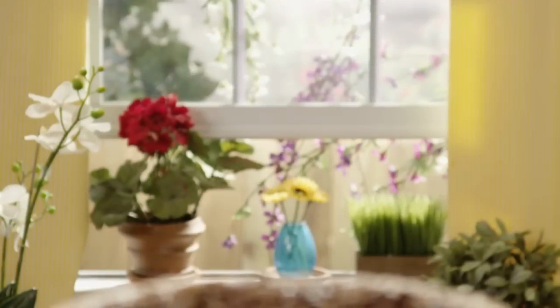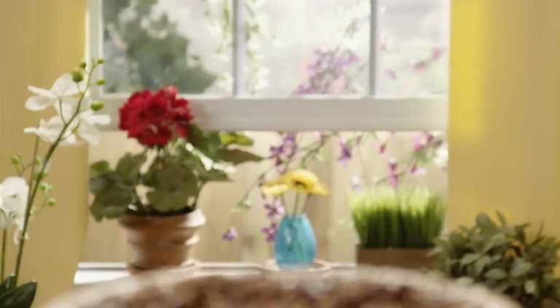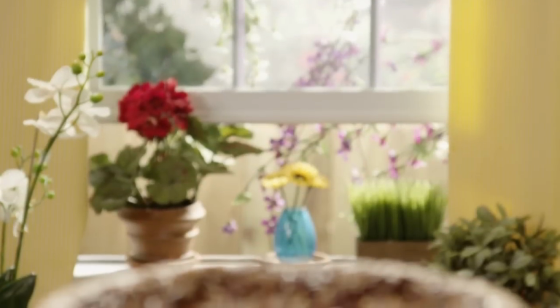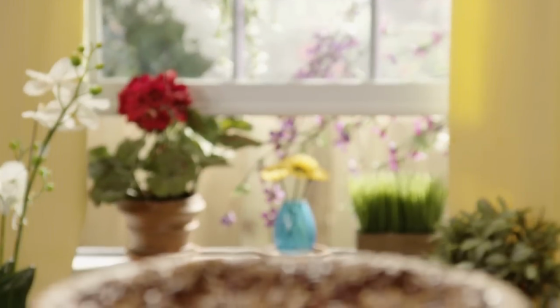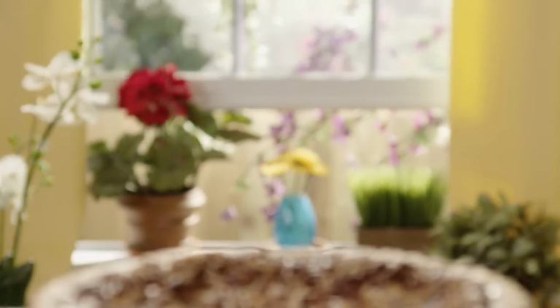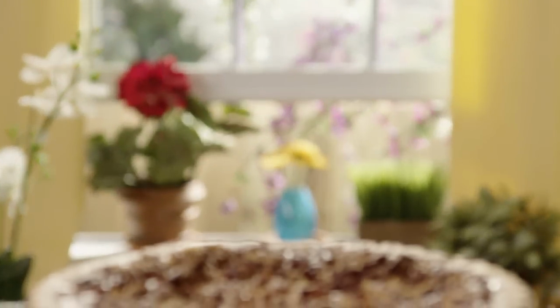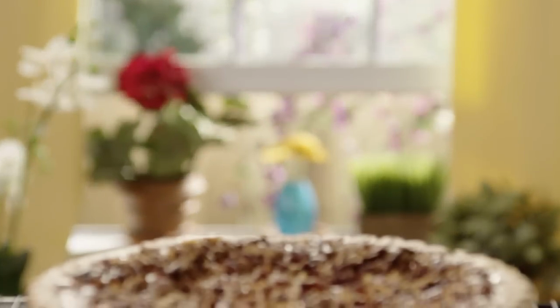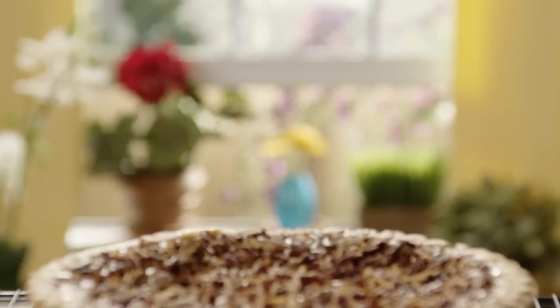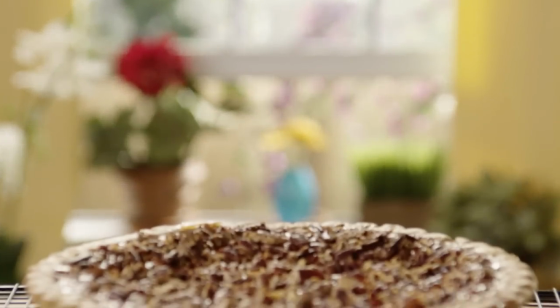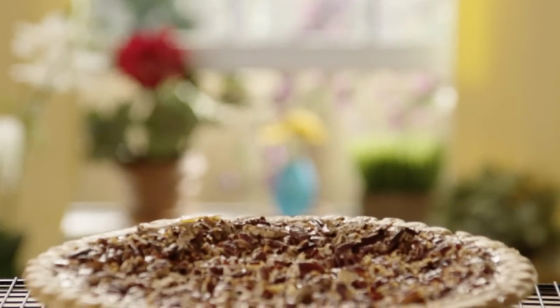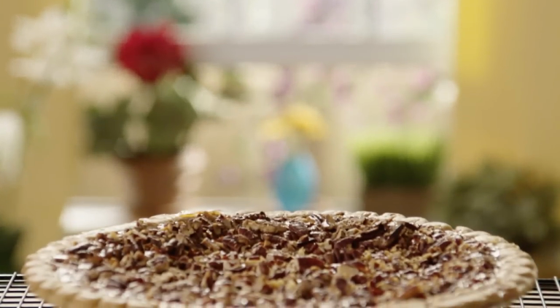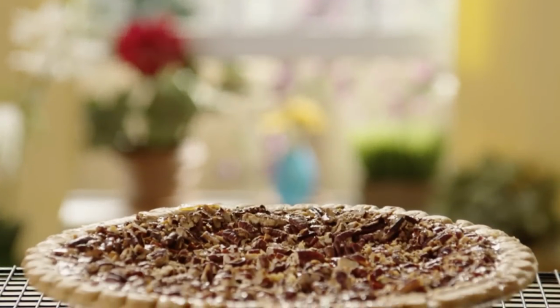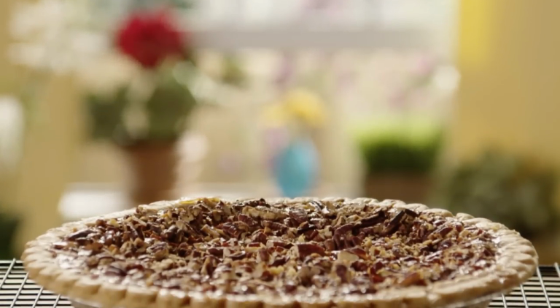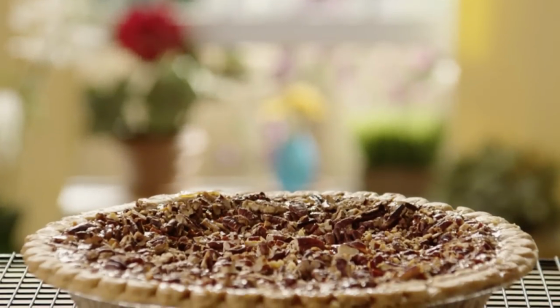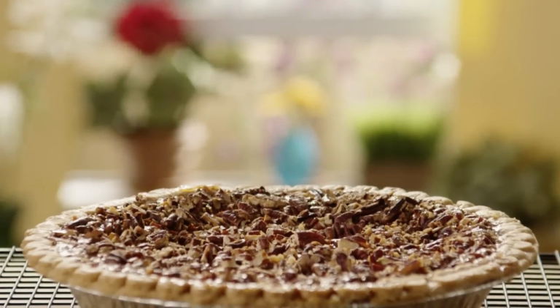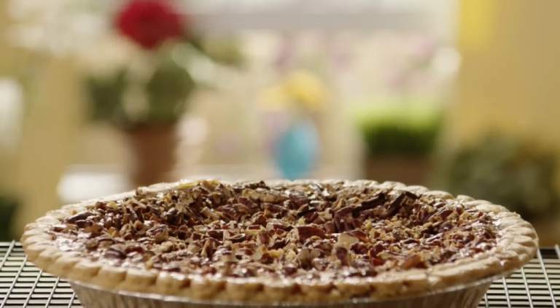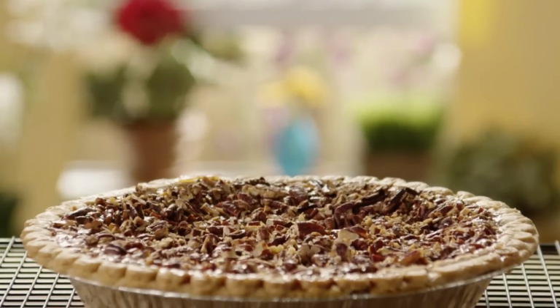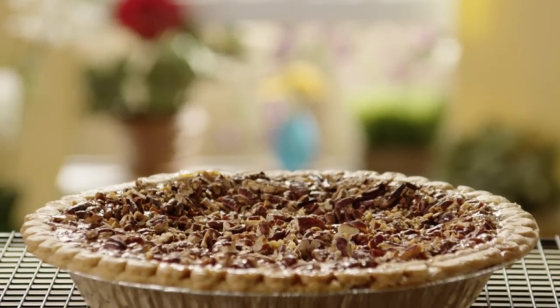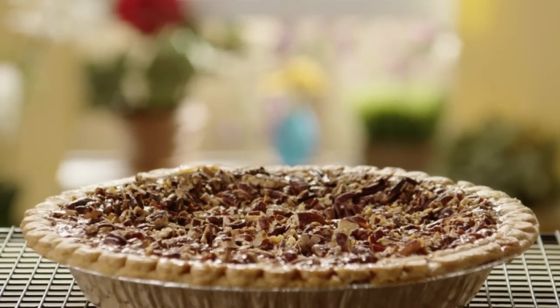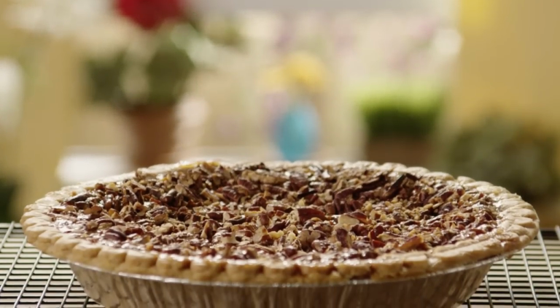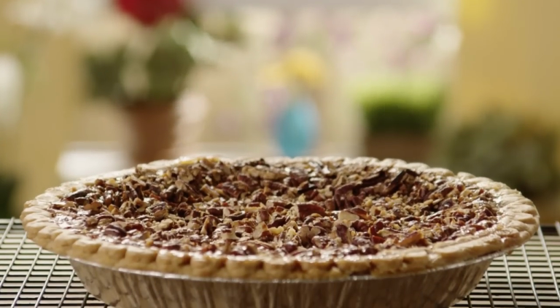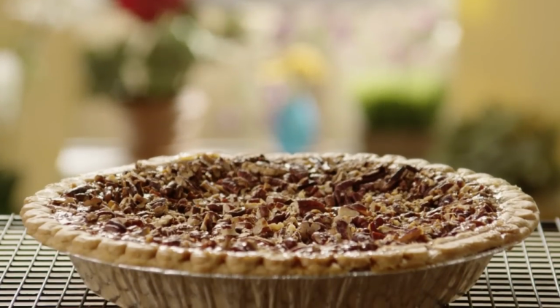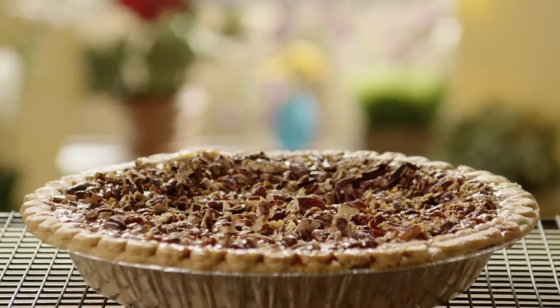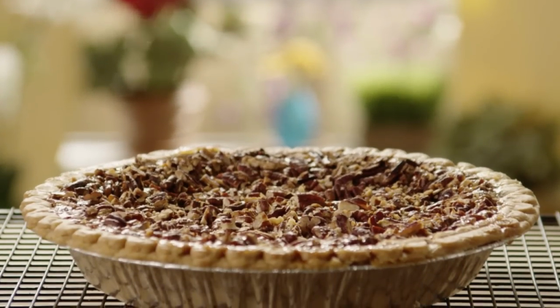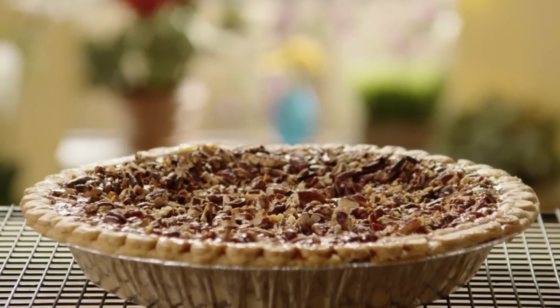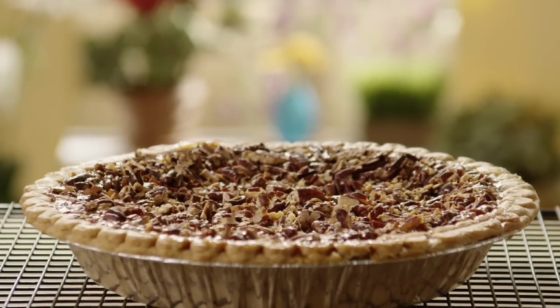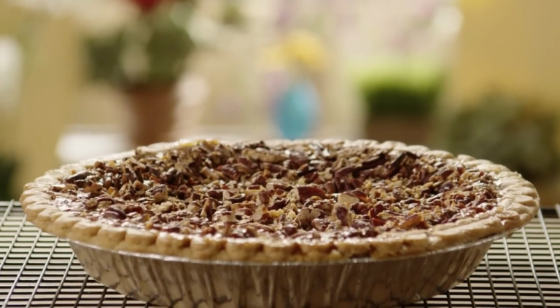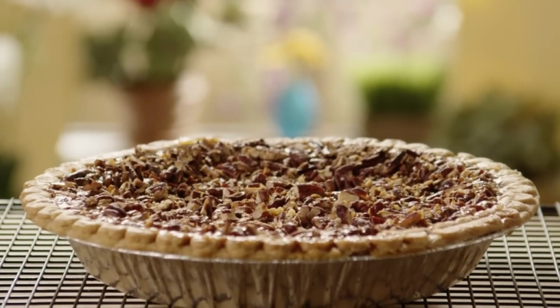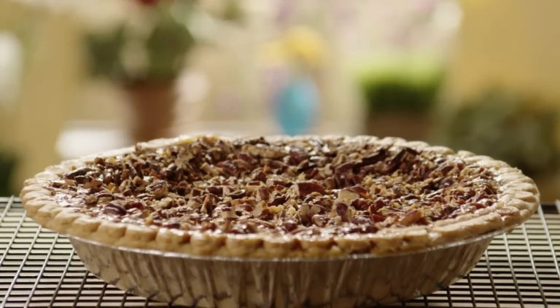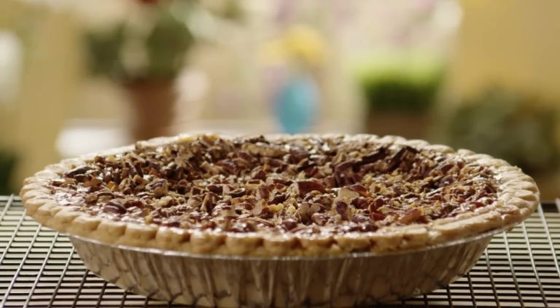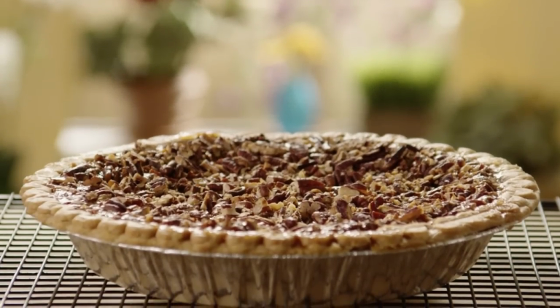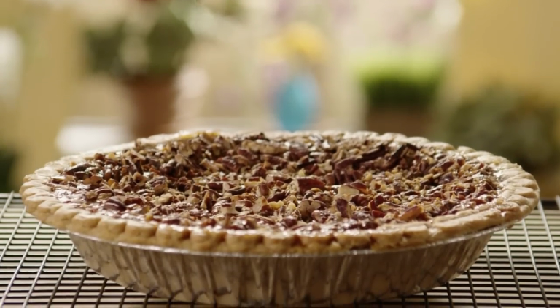Once baked, allow the pie to cool before slicing, so the filling has a chance to set.